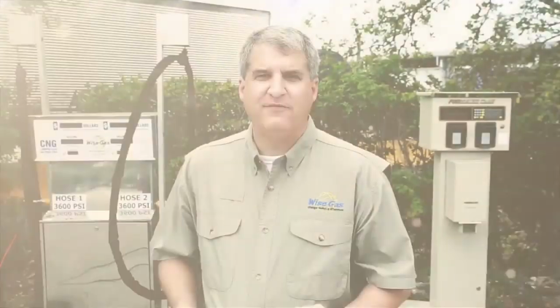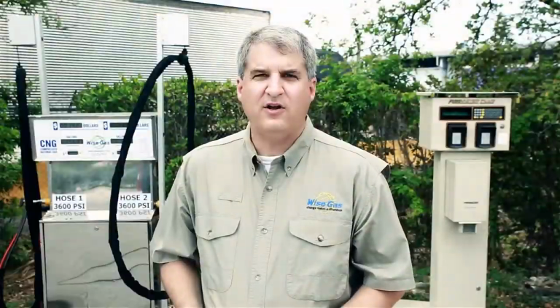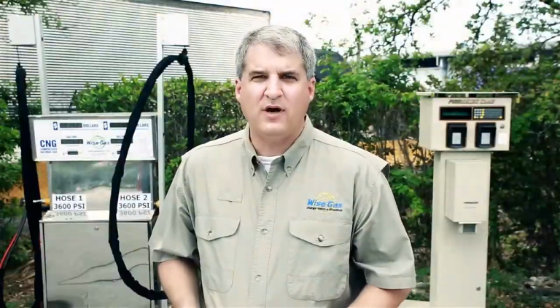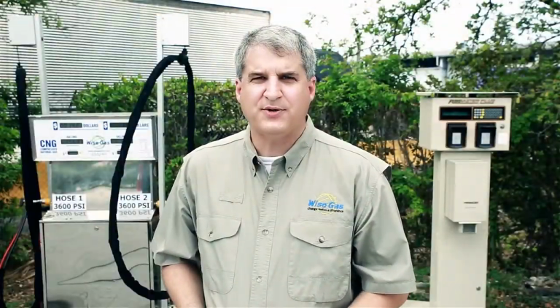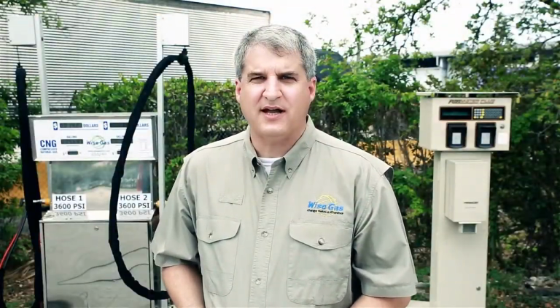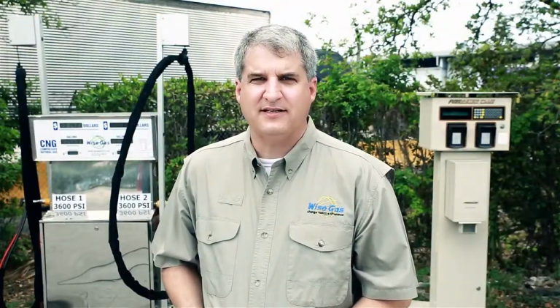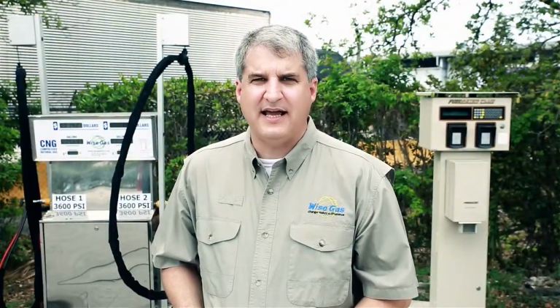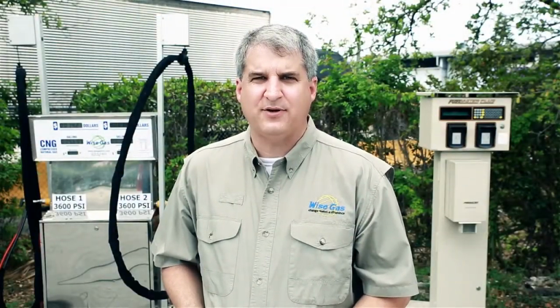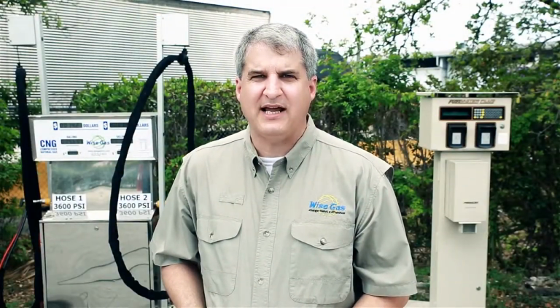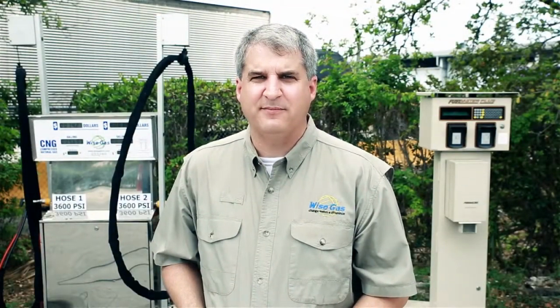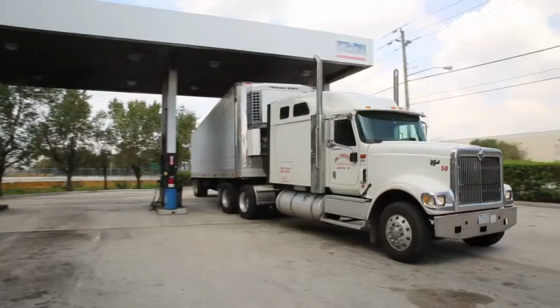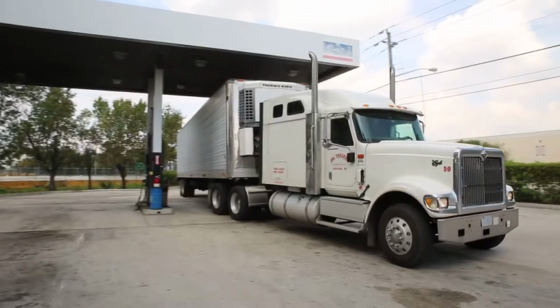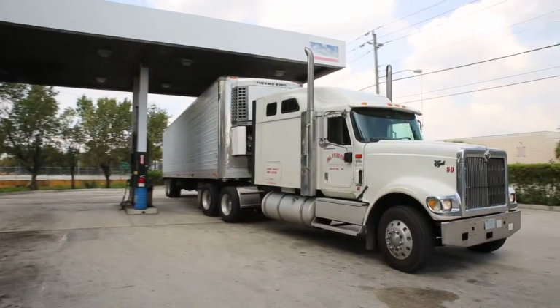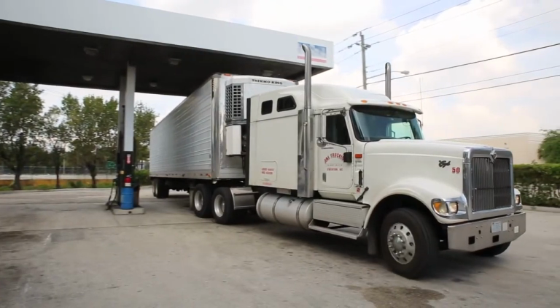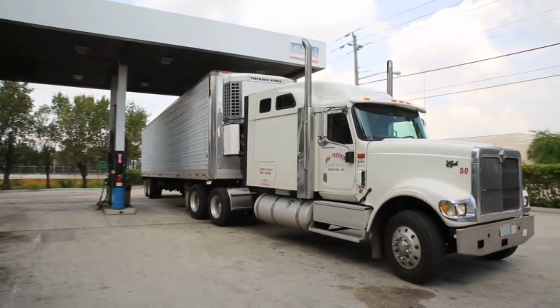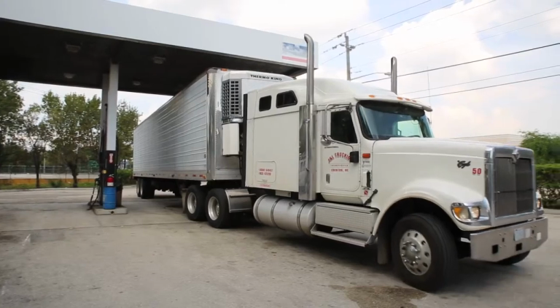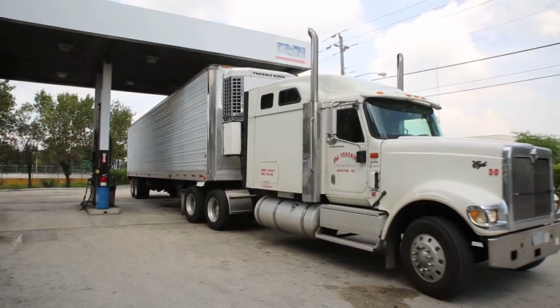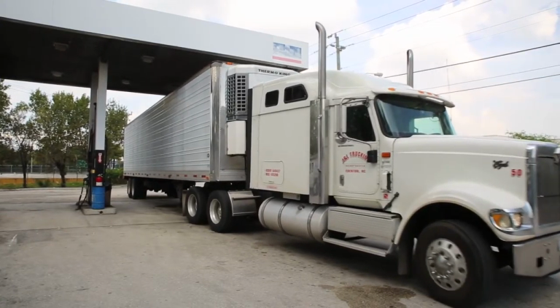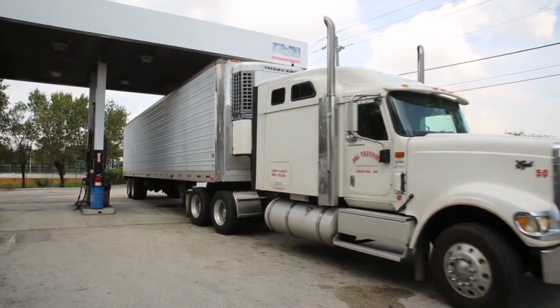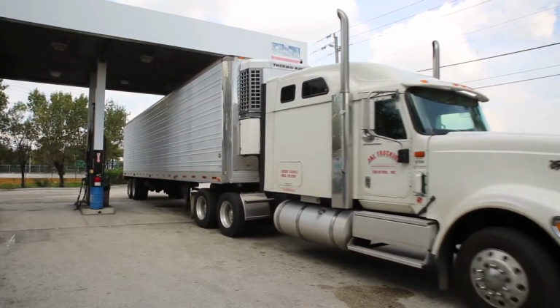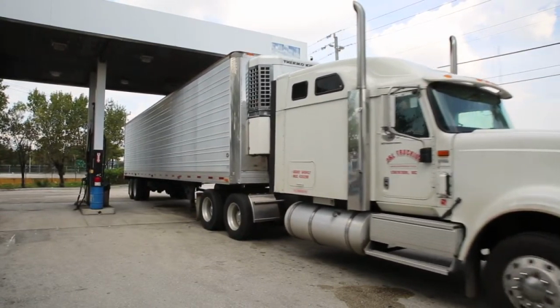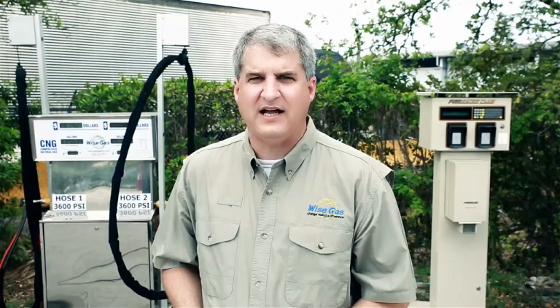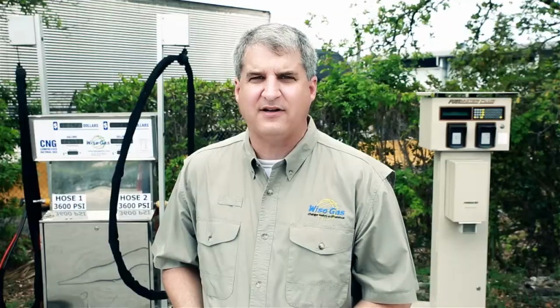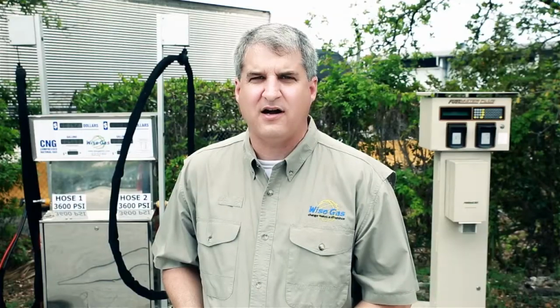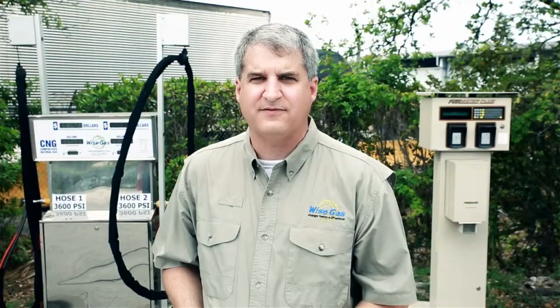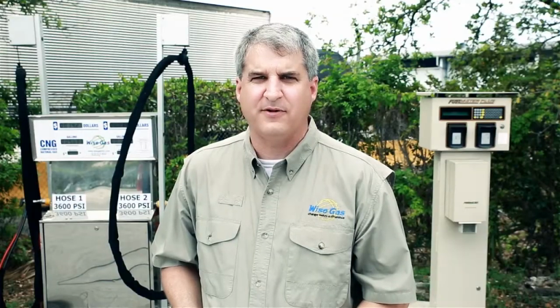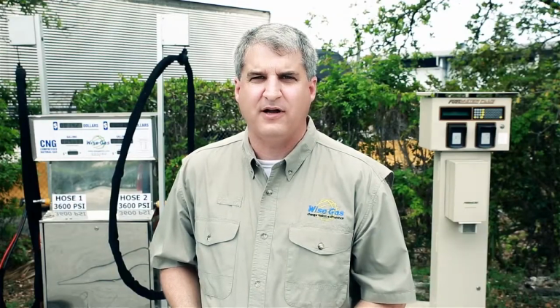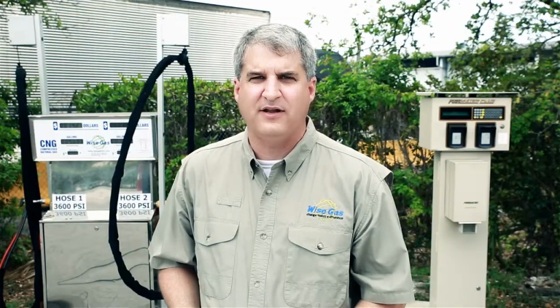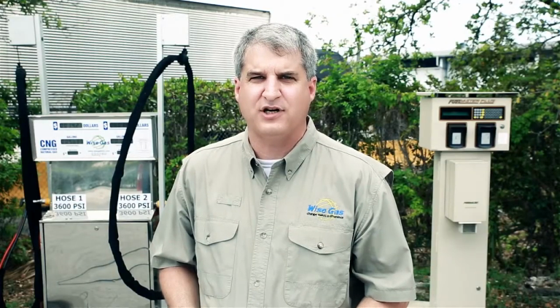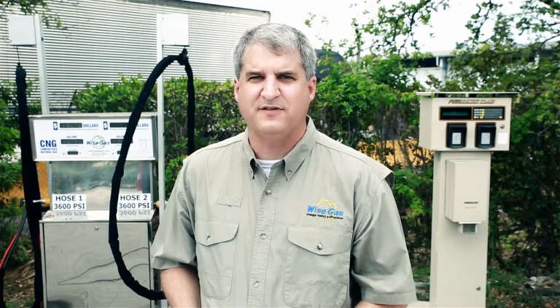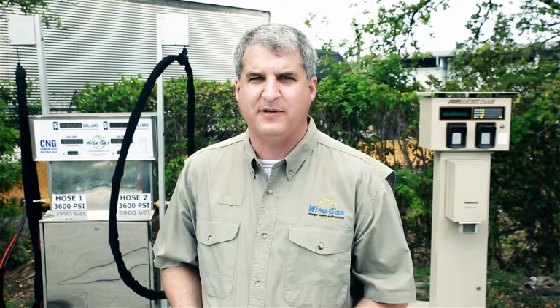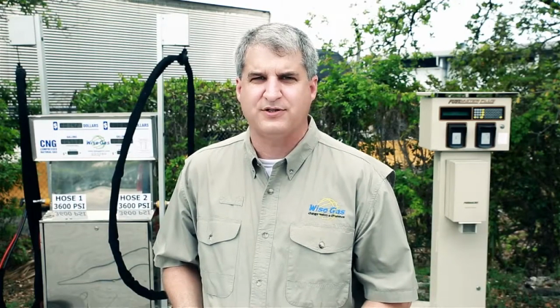Converting one truck to natural gas from diesel is the equivalent of removing 325 cars from the road in terms of pollution.